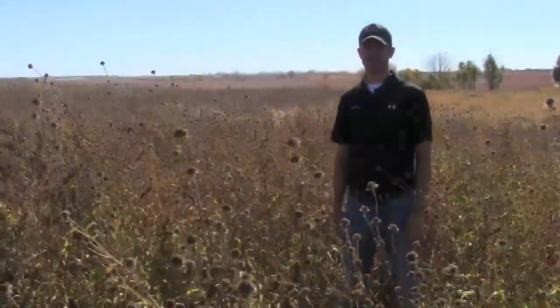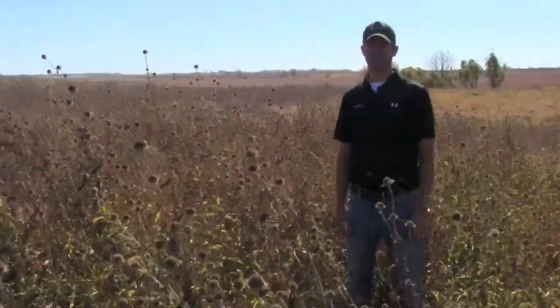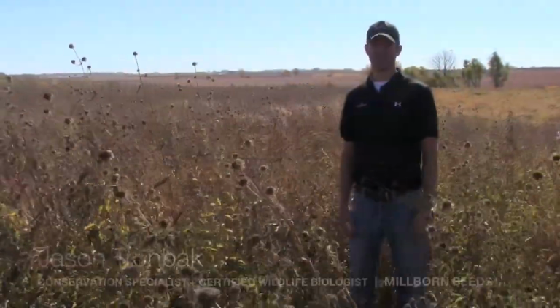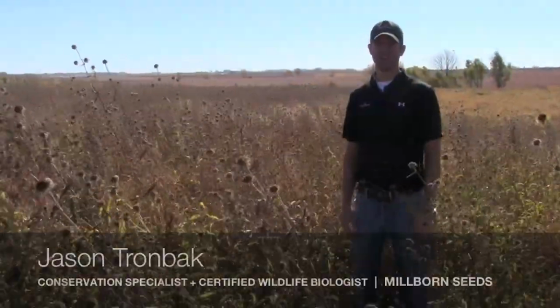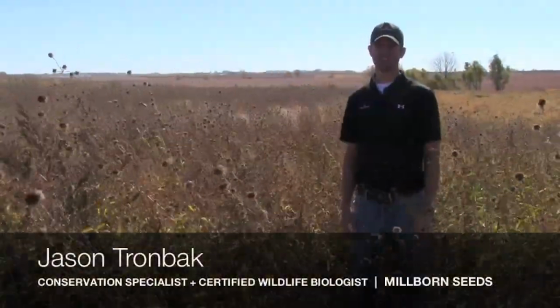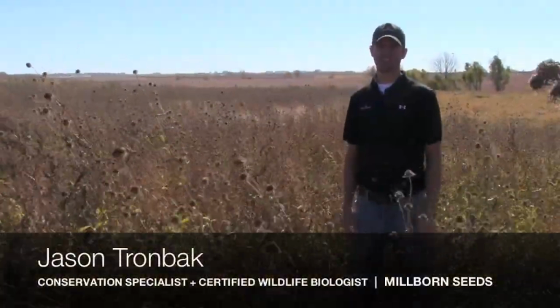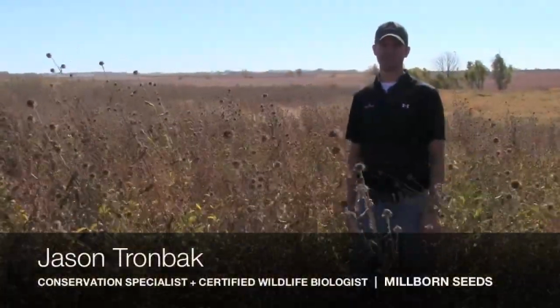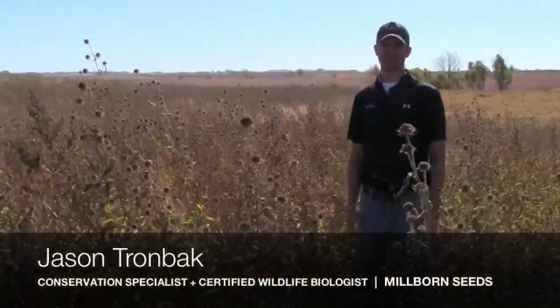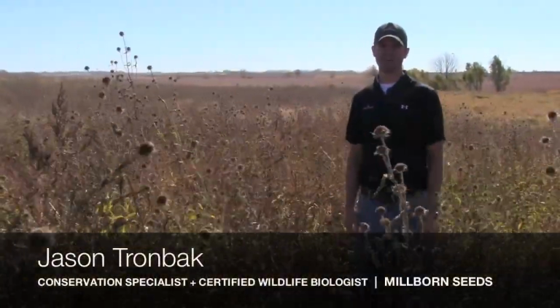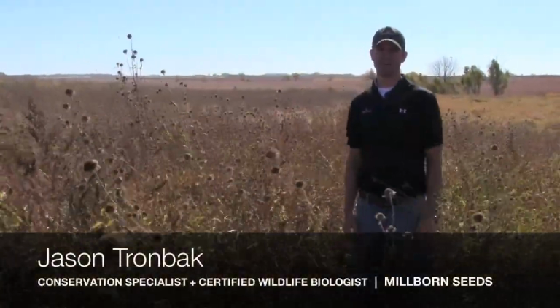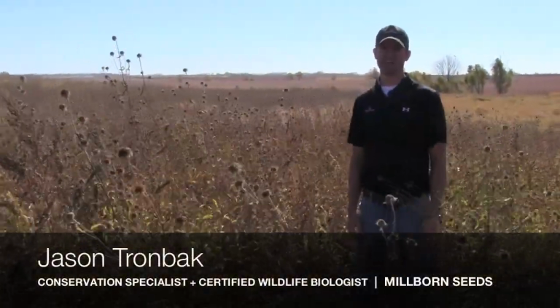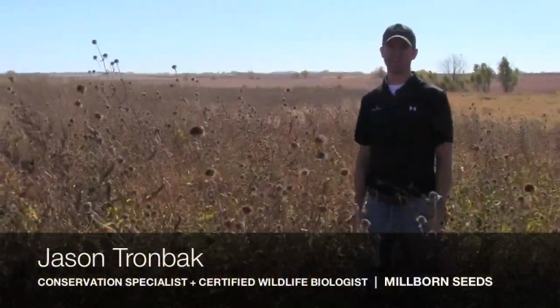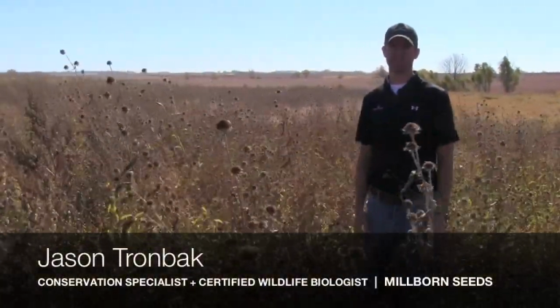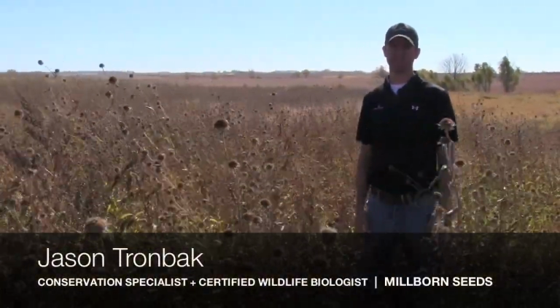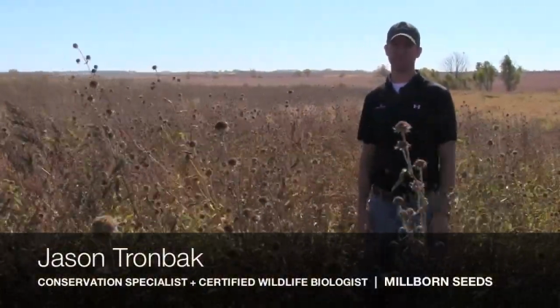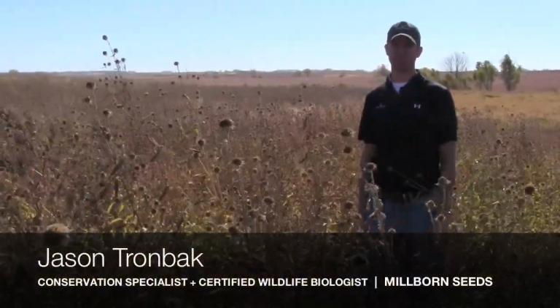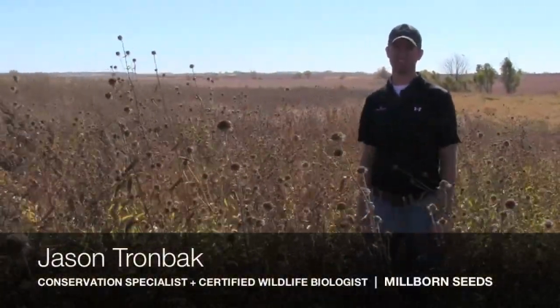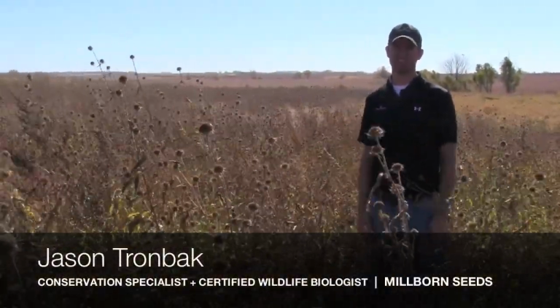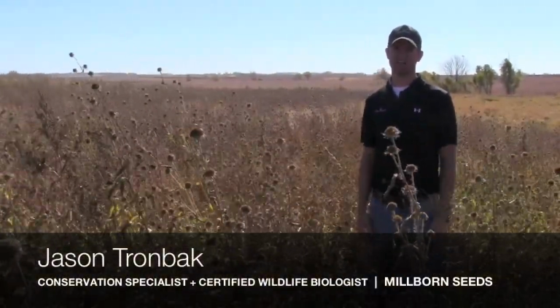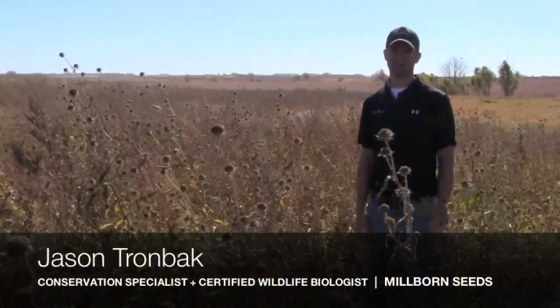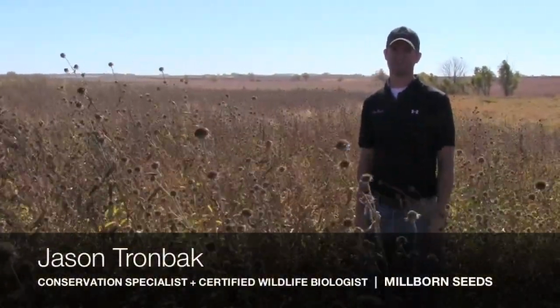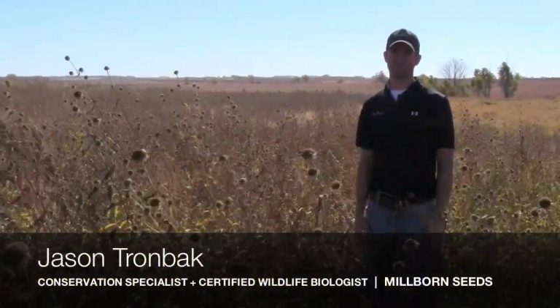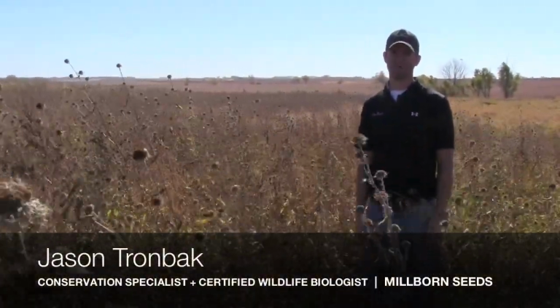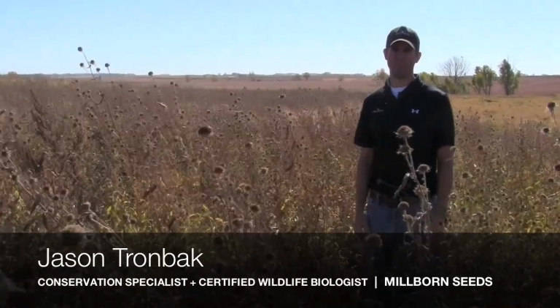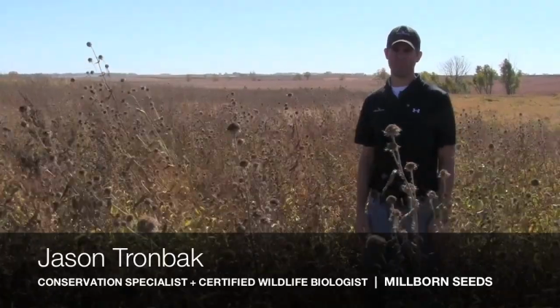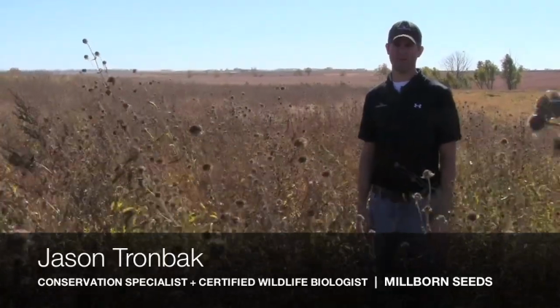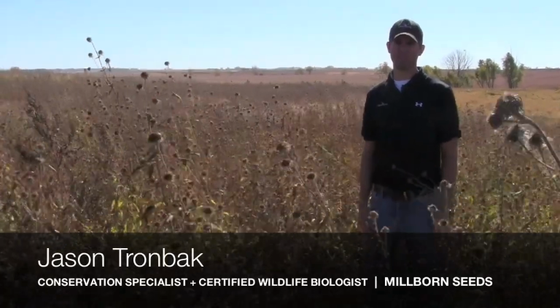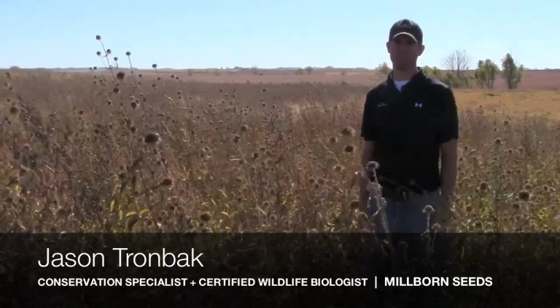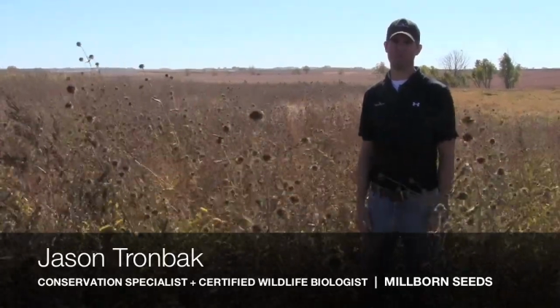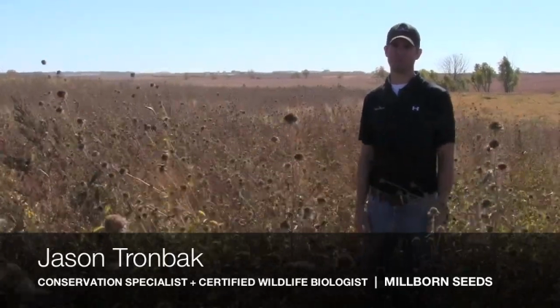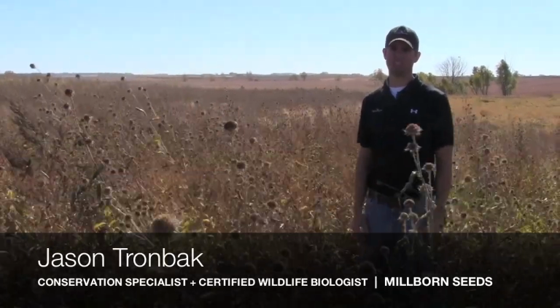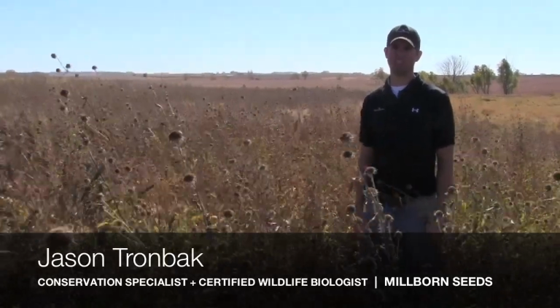Hi, this is Jason Trombach, Conservation Specialist and Certified Wildlife Biologist for Millborn Seeds.